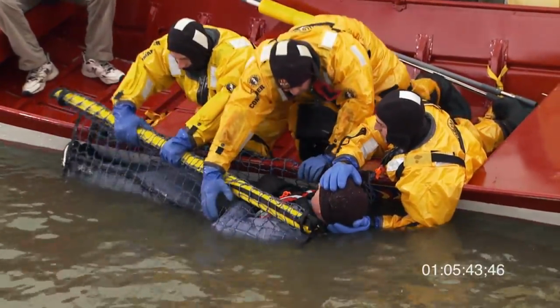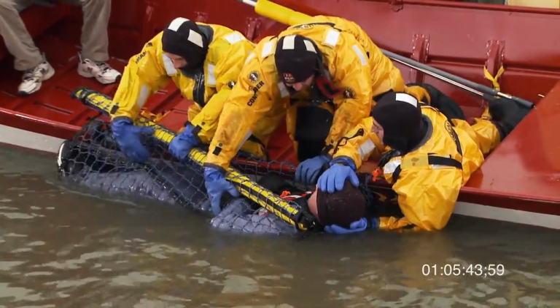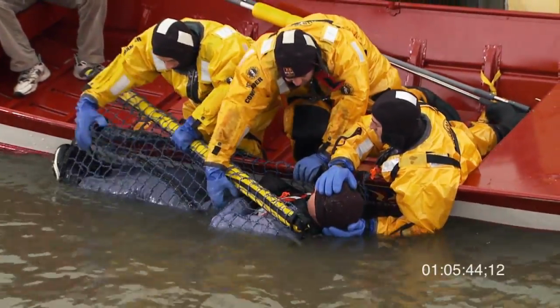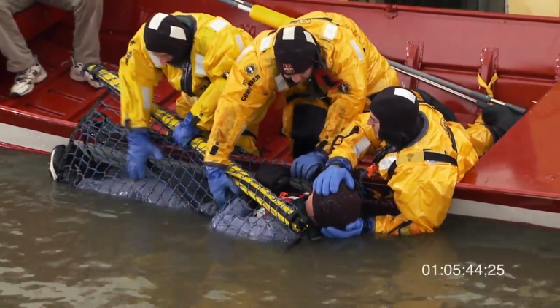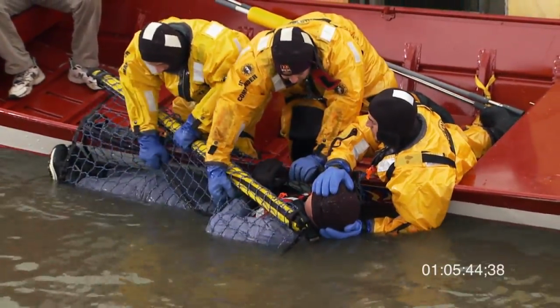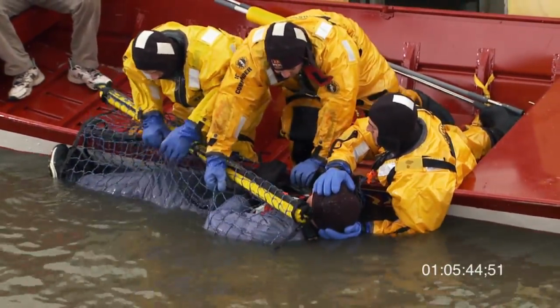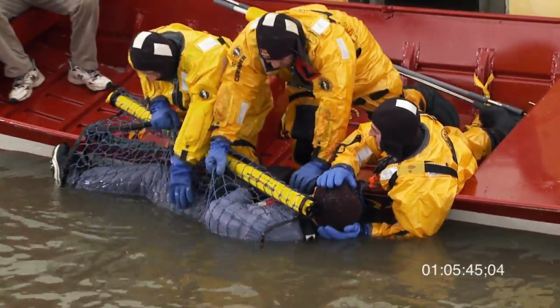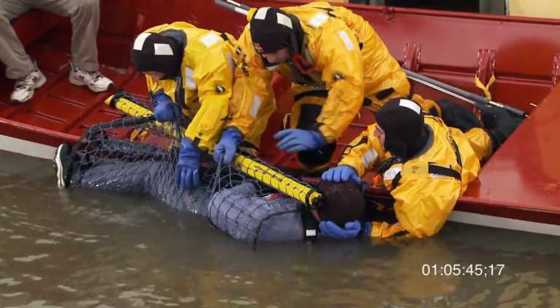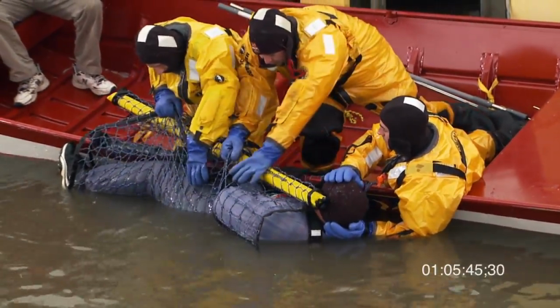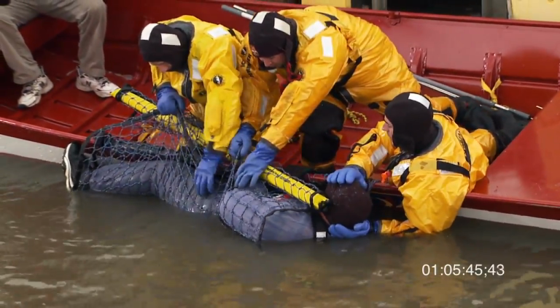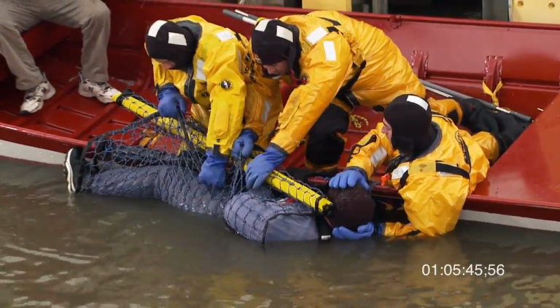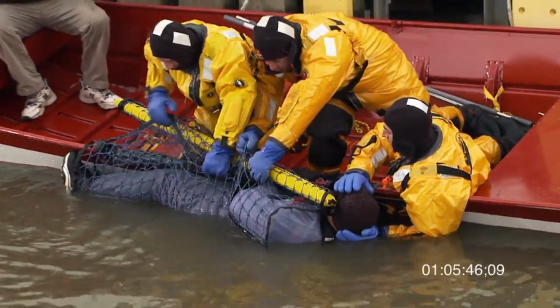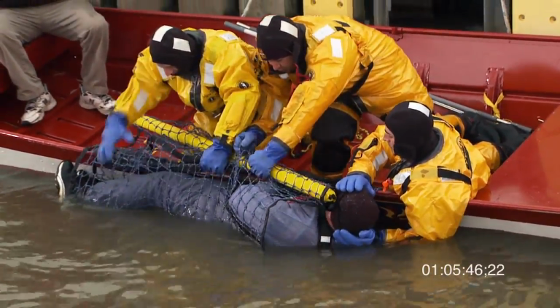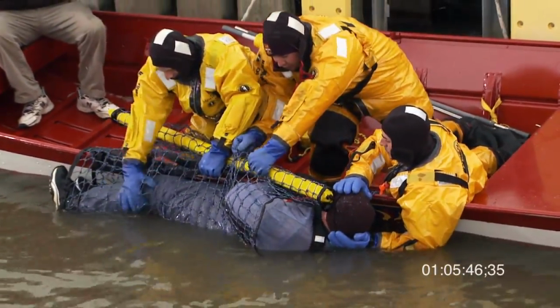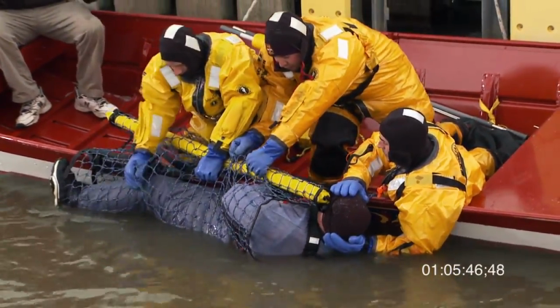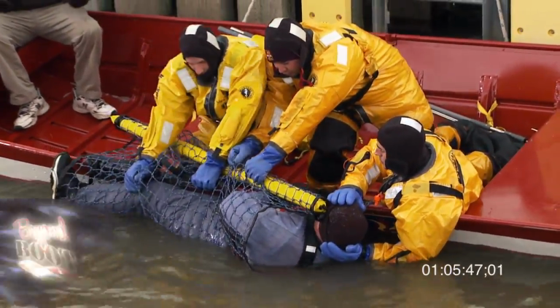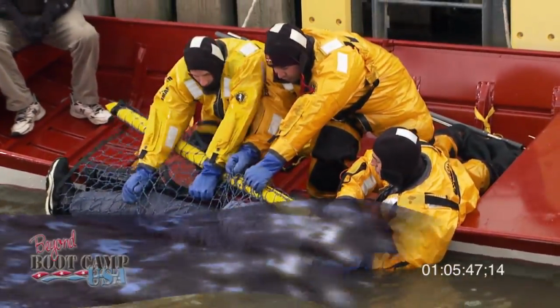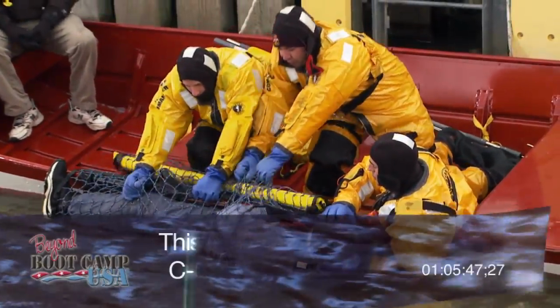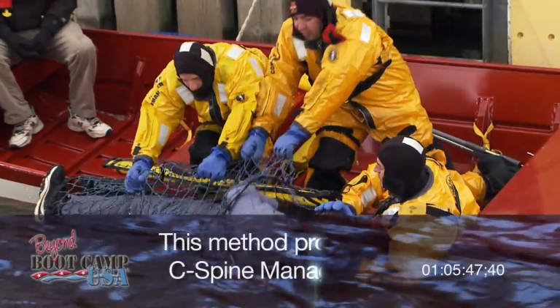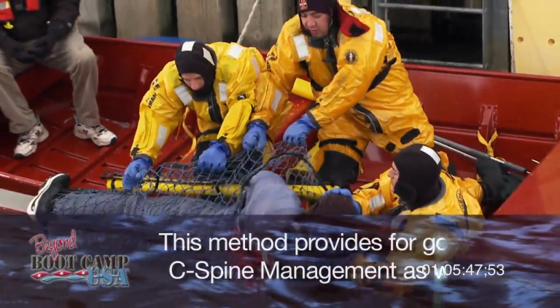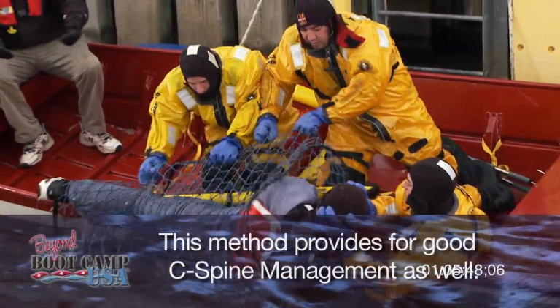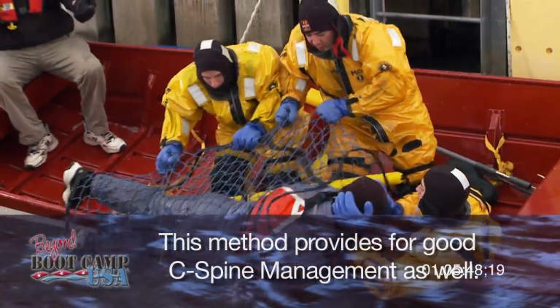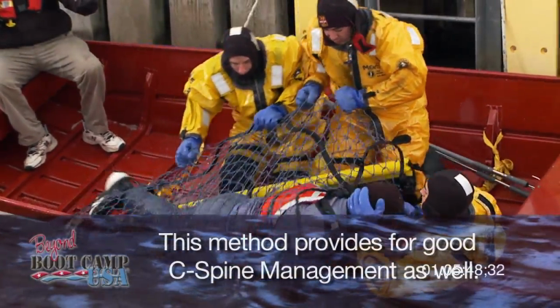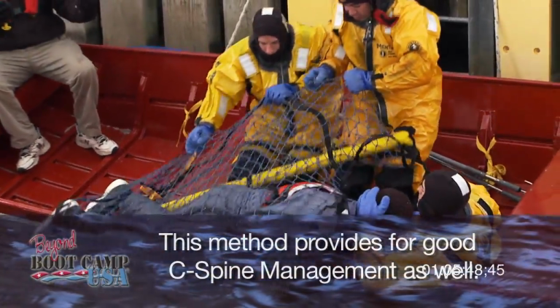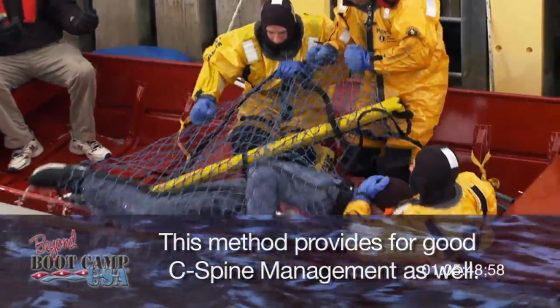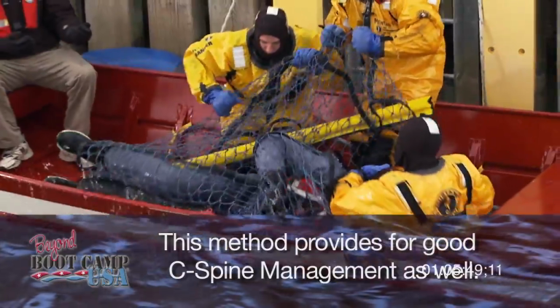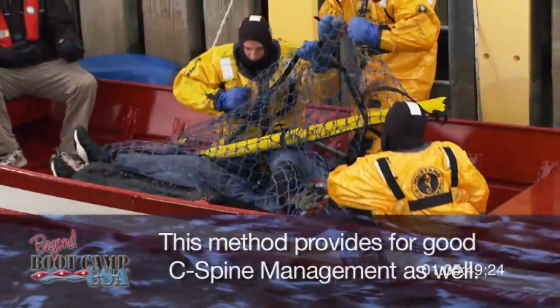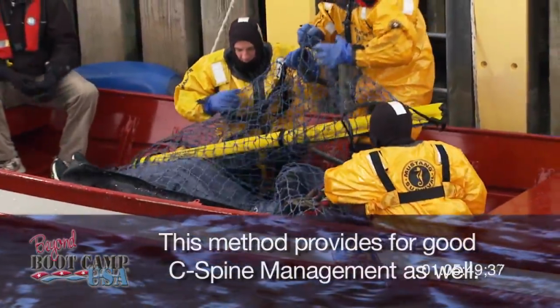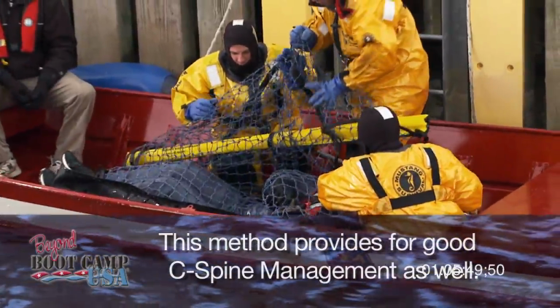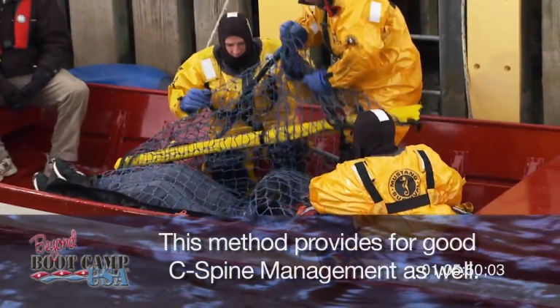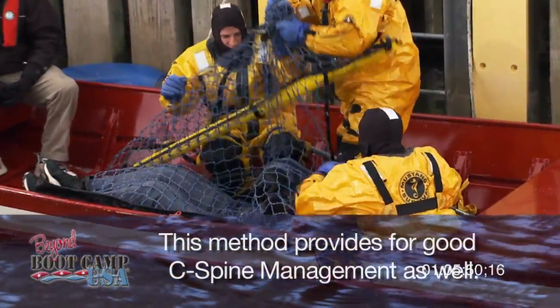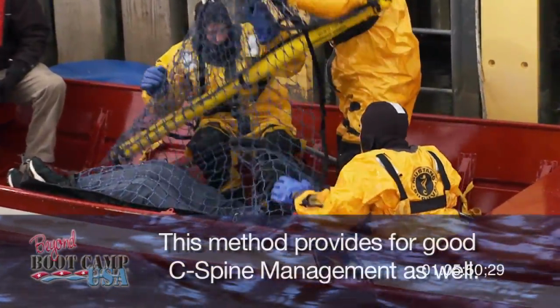The advantage of this procedure is that it keeps the victim horizontal at all times, and as they pull the net, it rolls them into the boat.